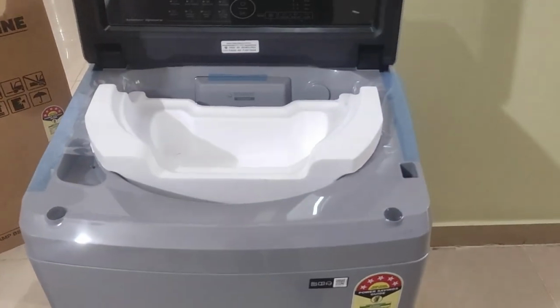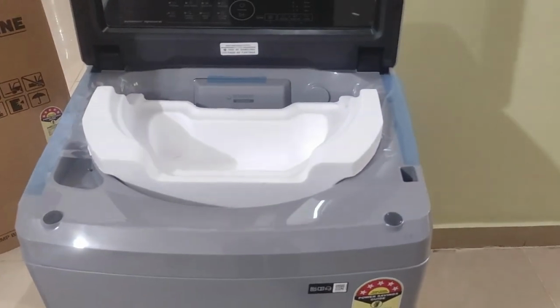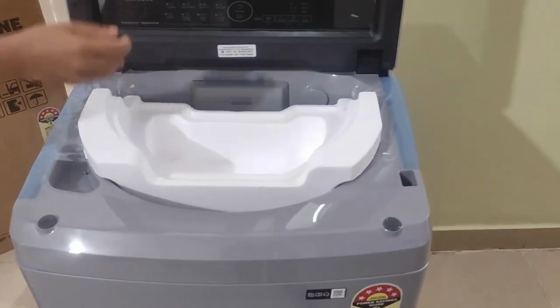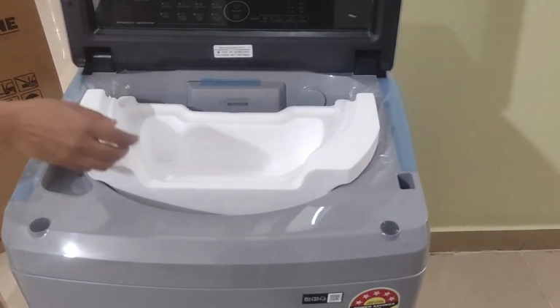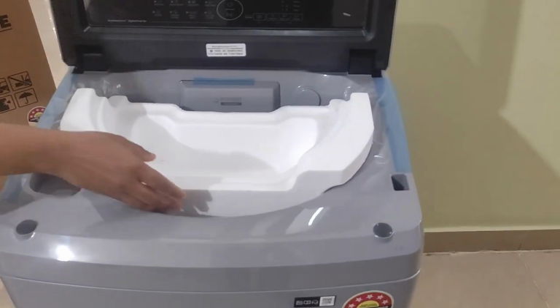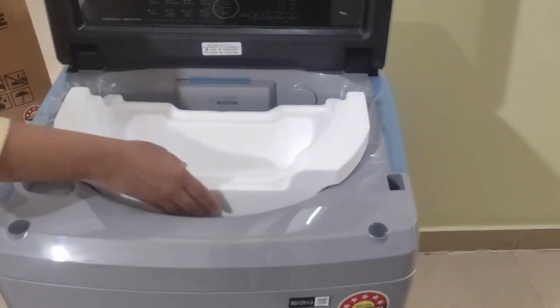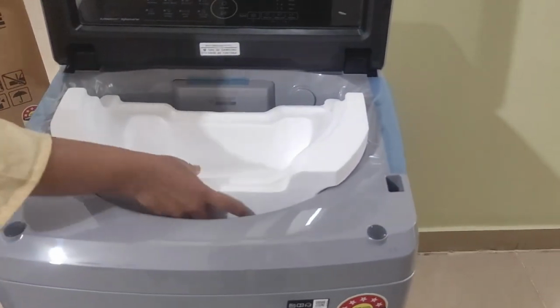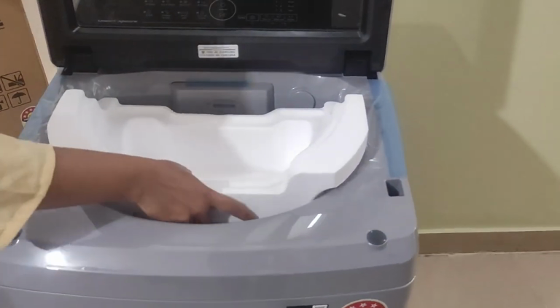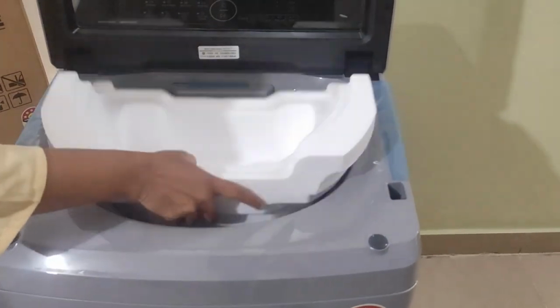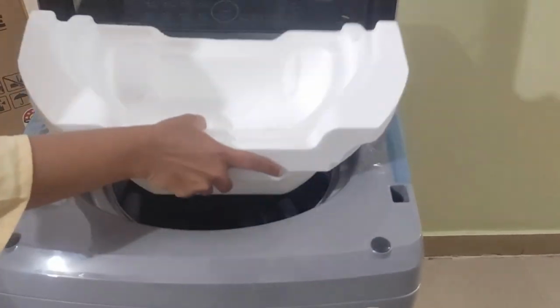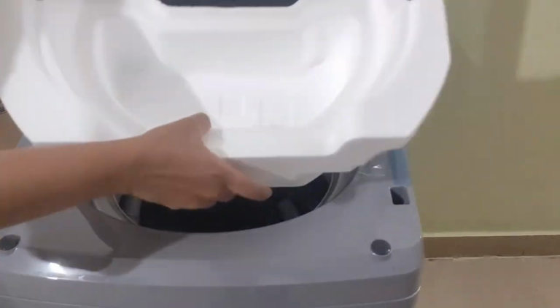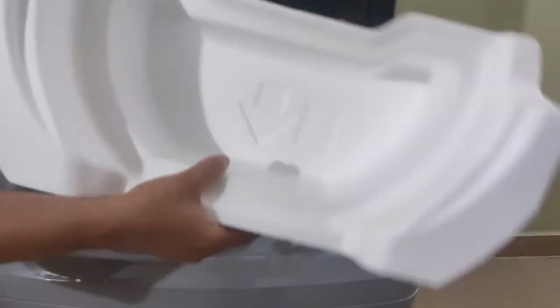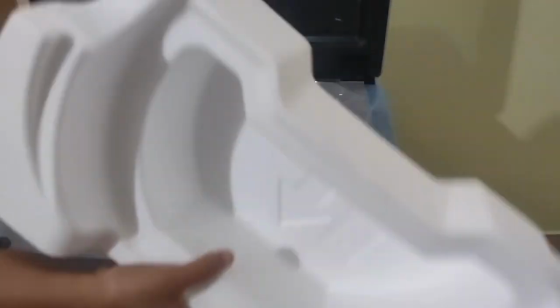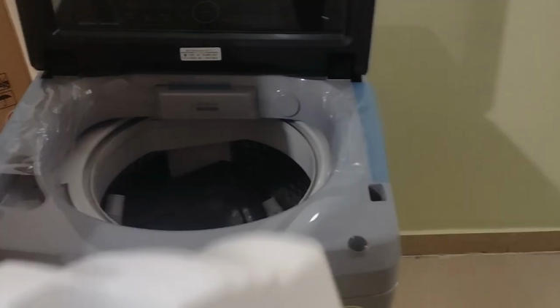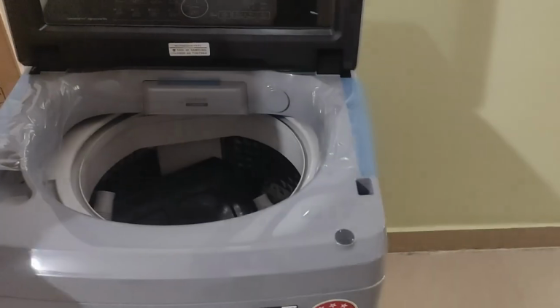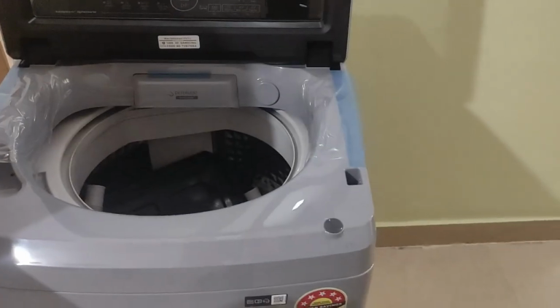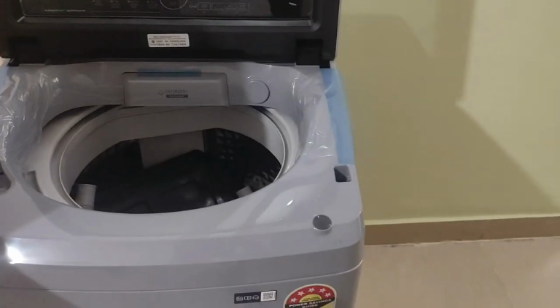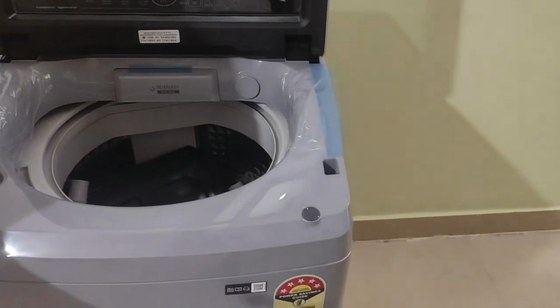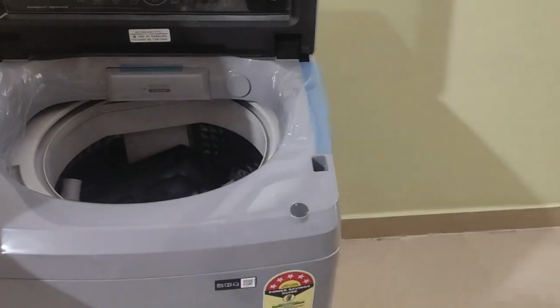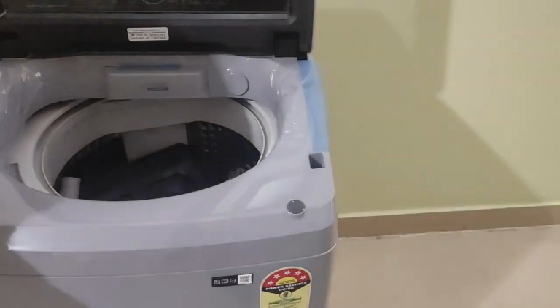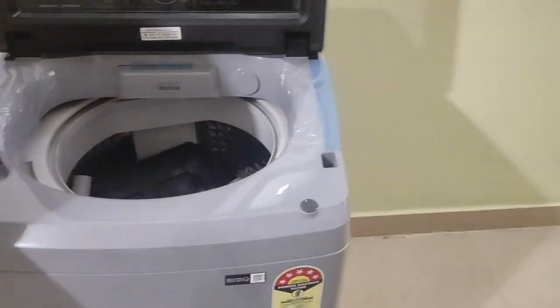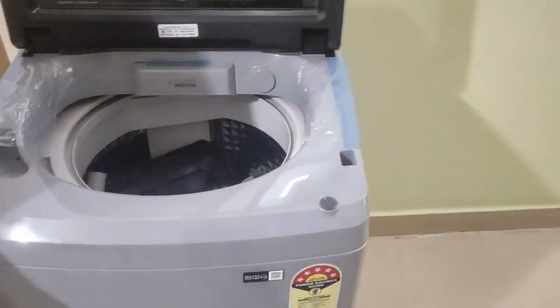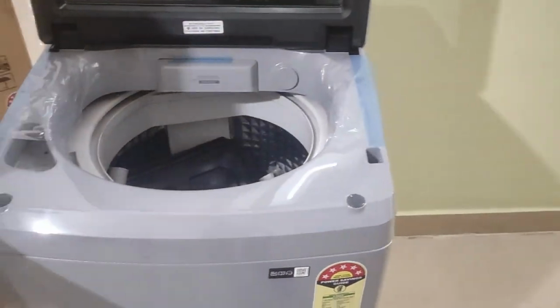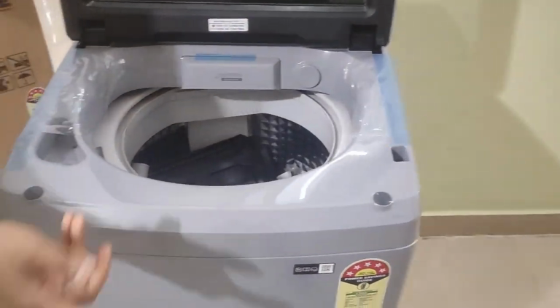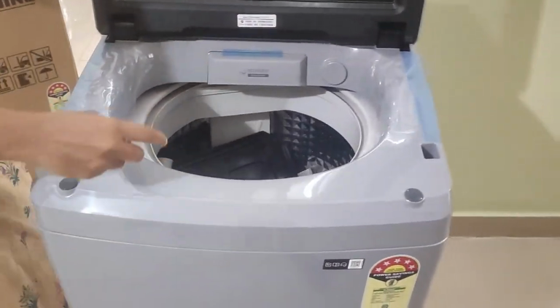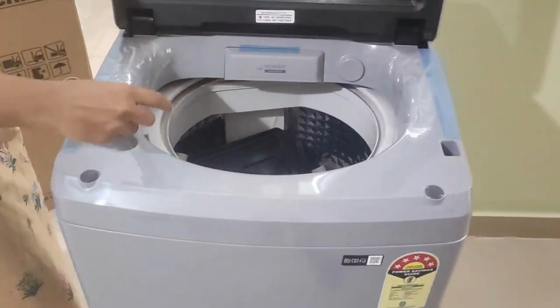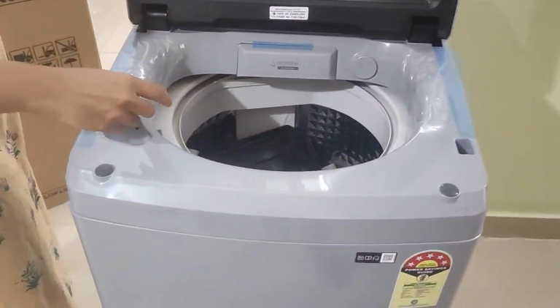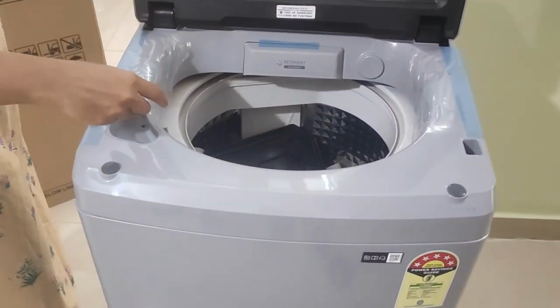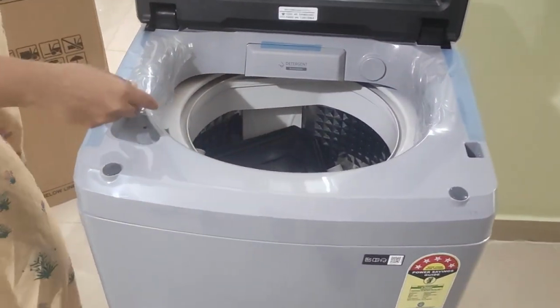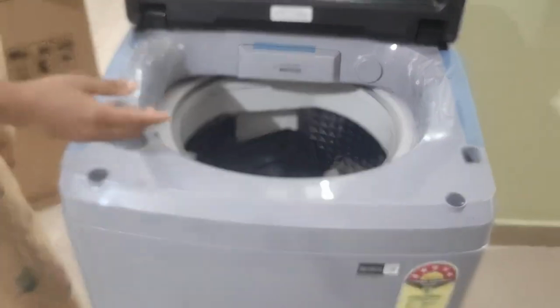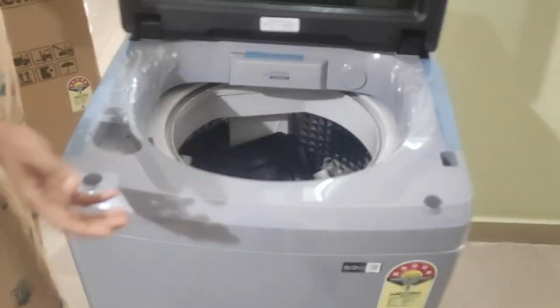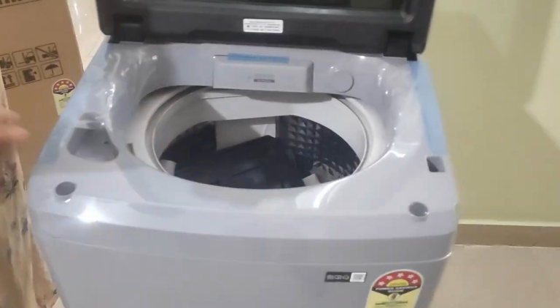Looks quite smart according to me, and this is how the things are inside.